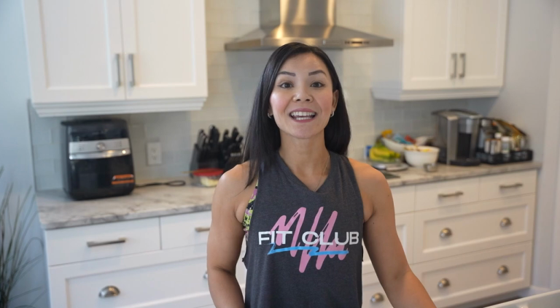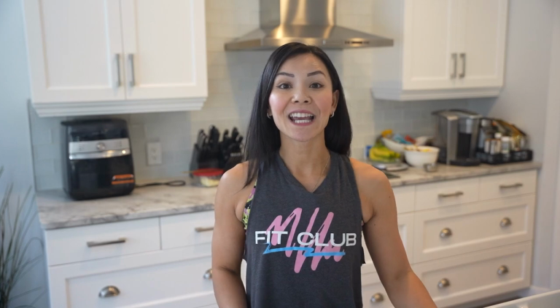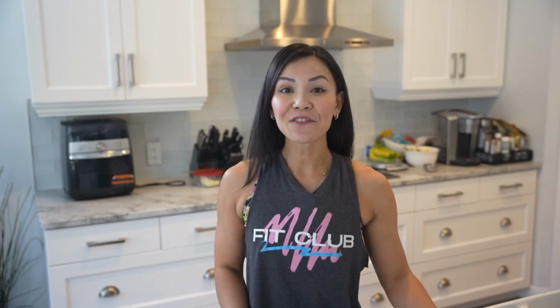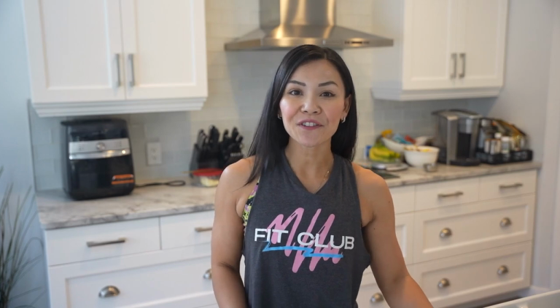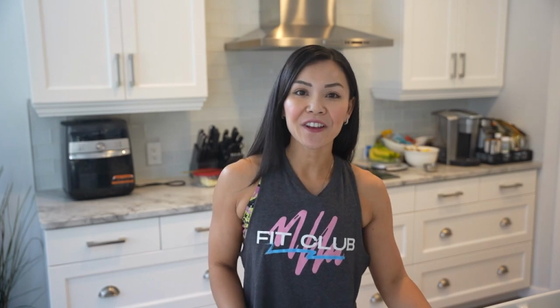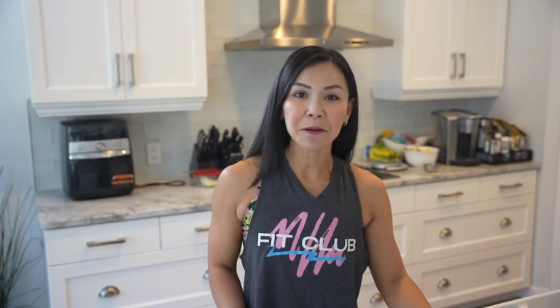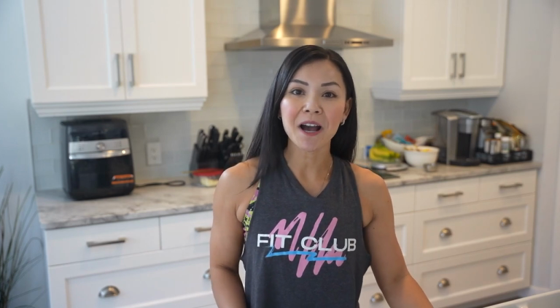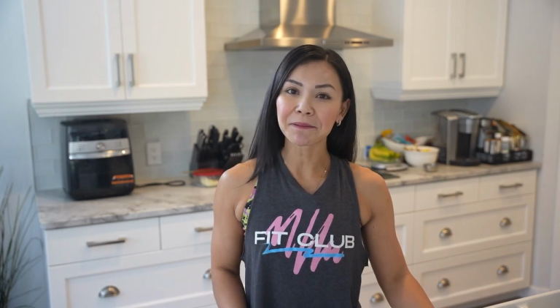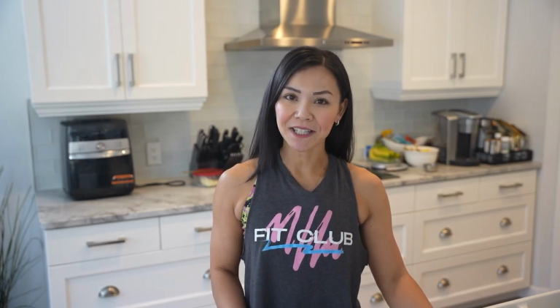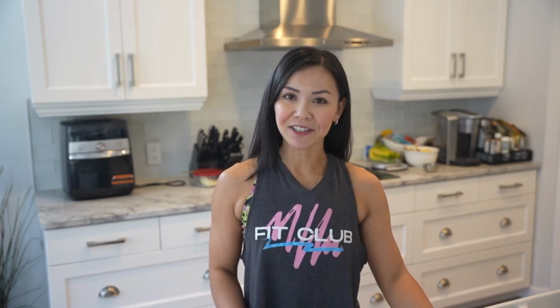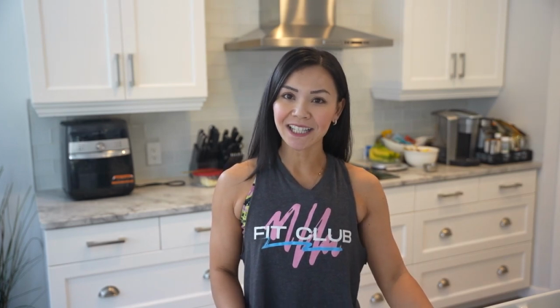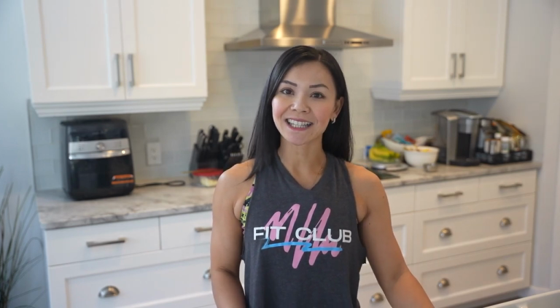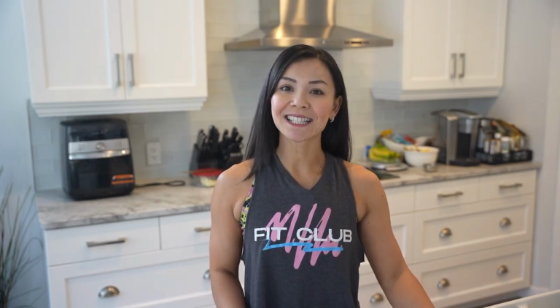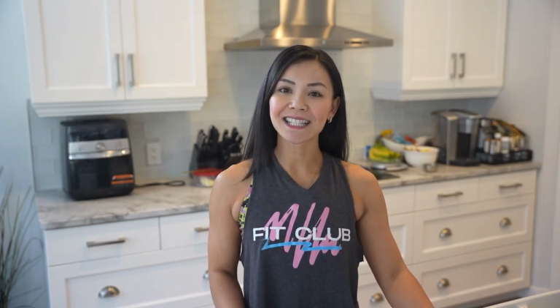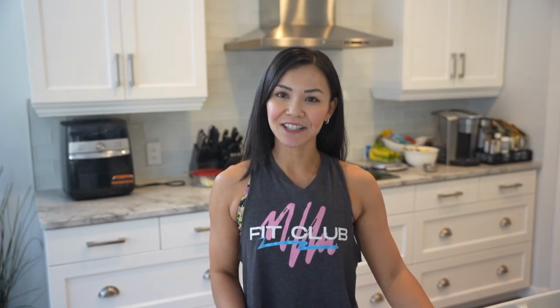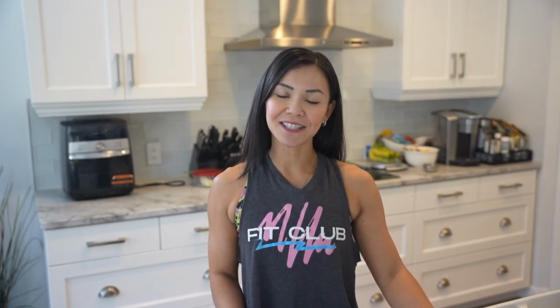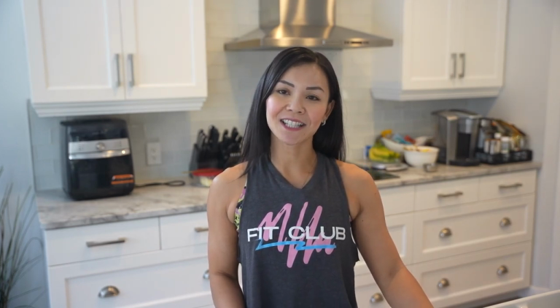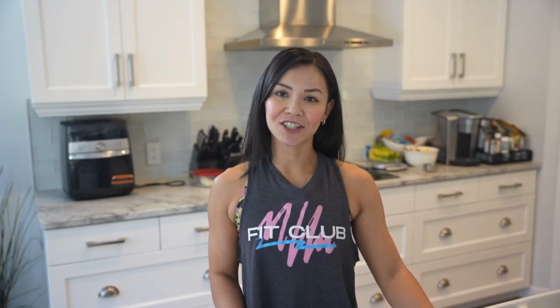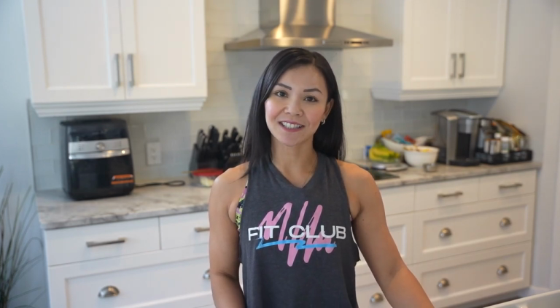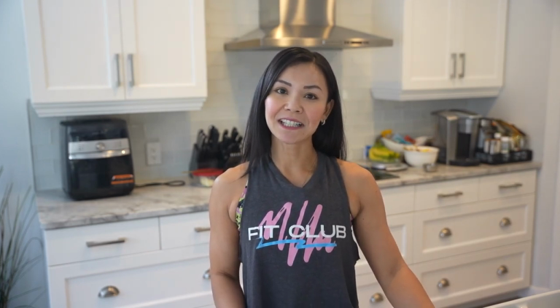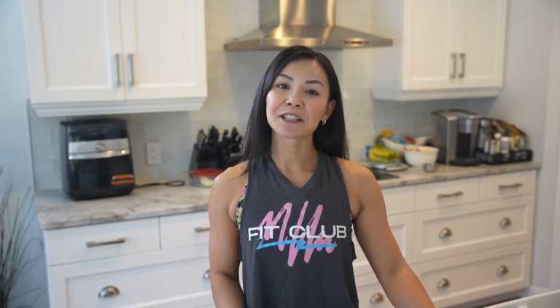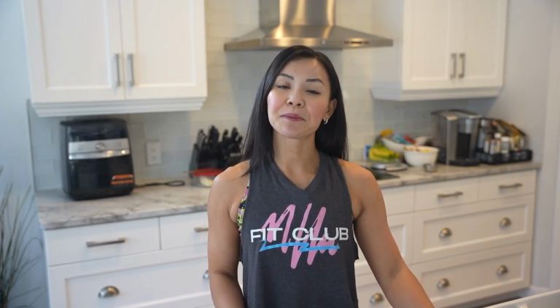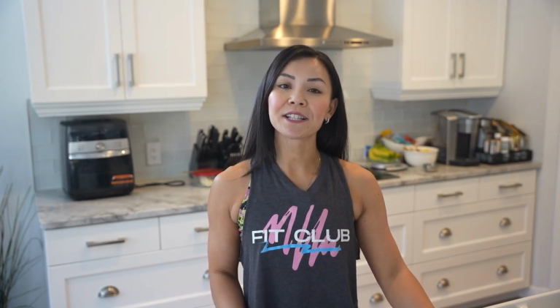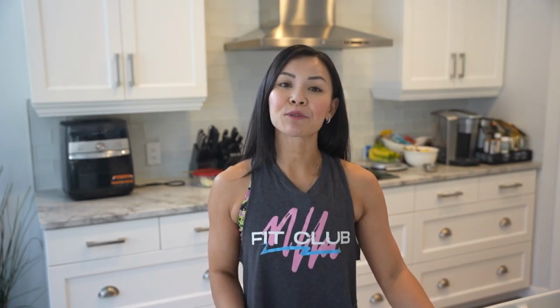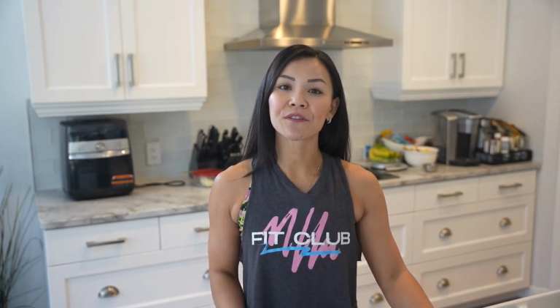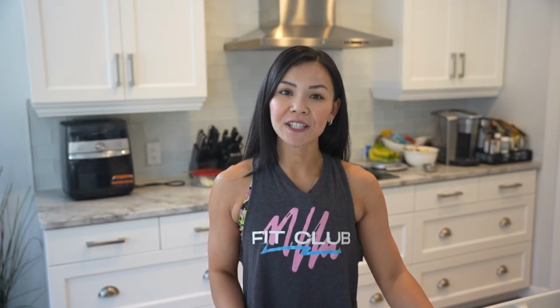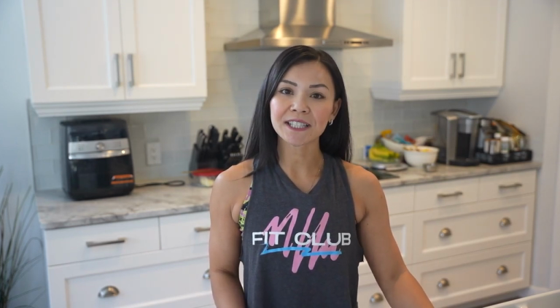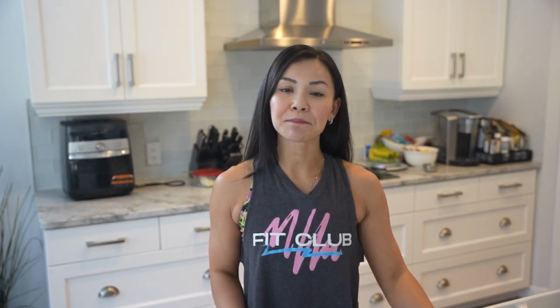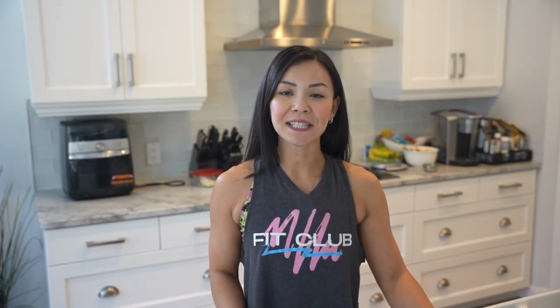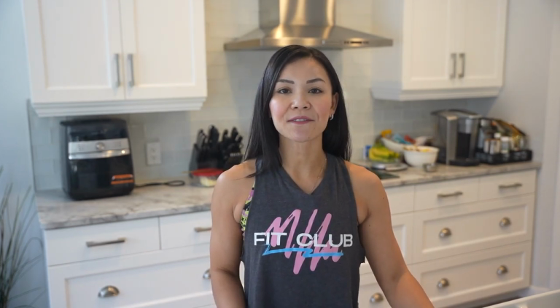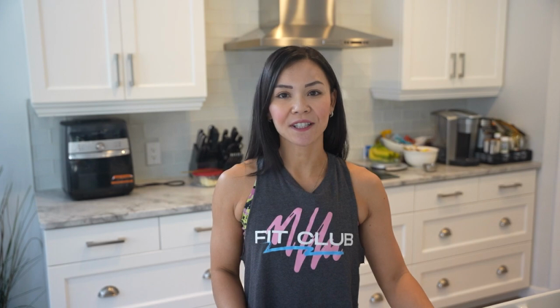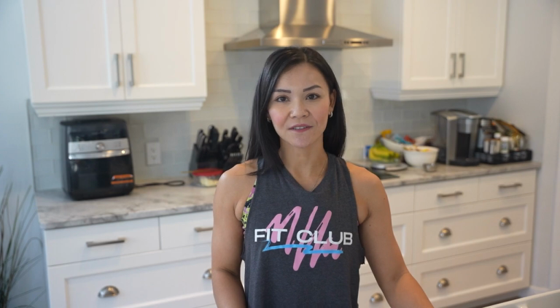Hey Fit Fam, I'm Neri and this is Neri's Kitchen, the place where fitness meets flavor.